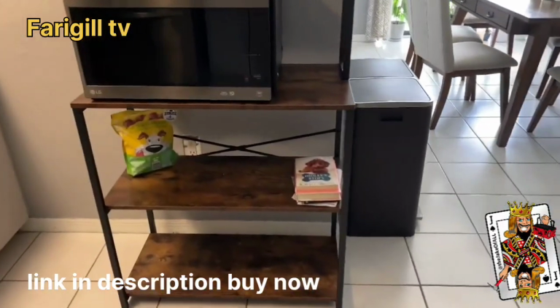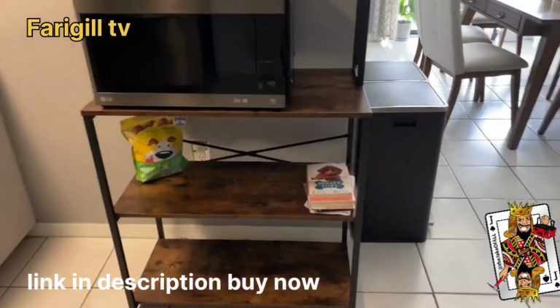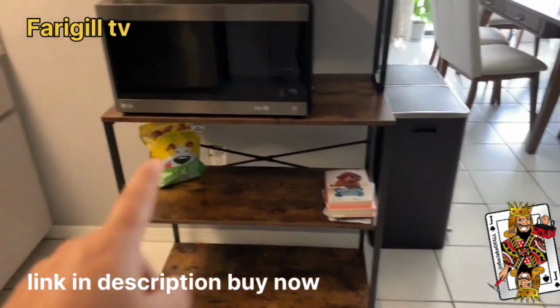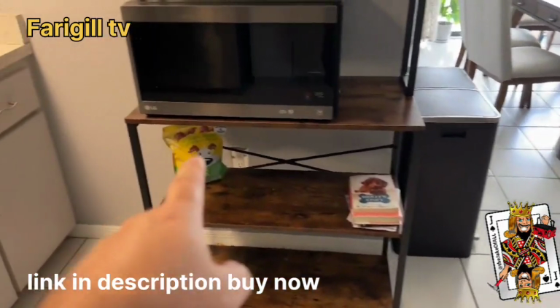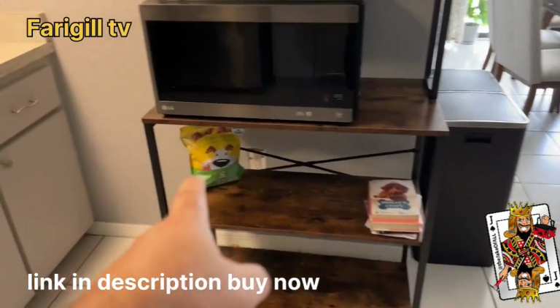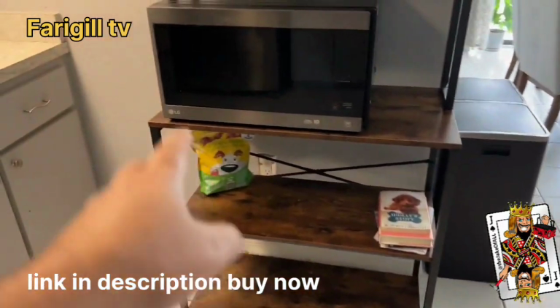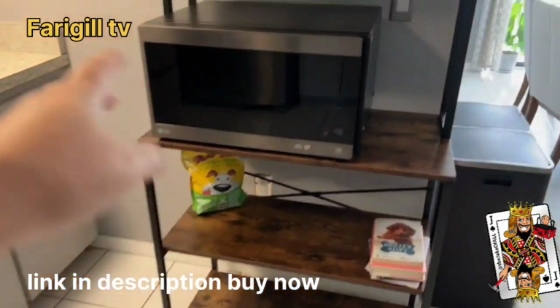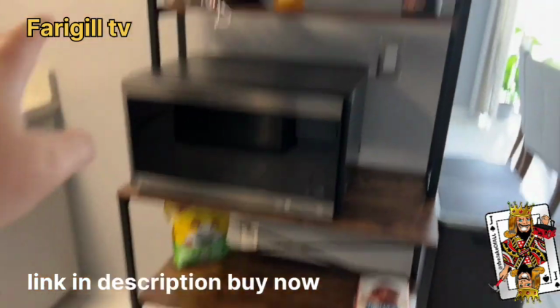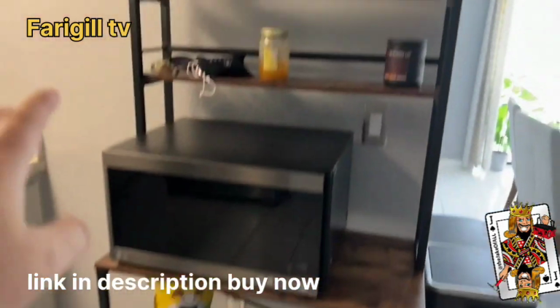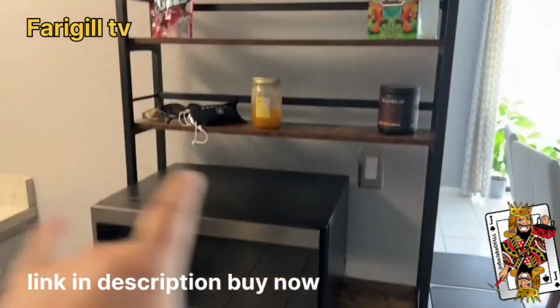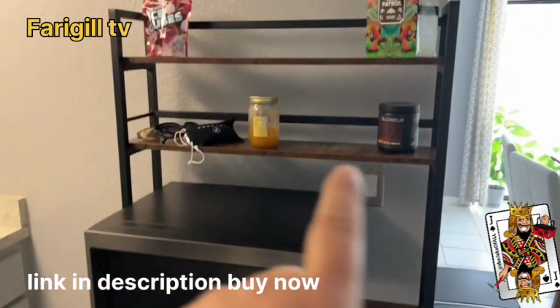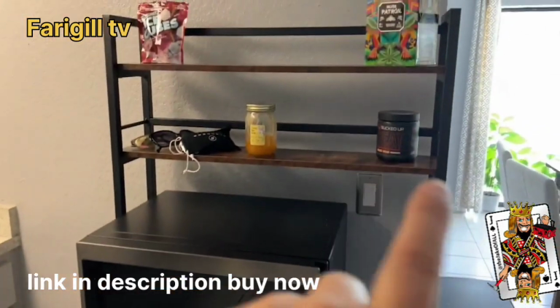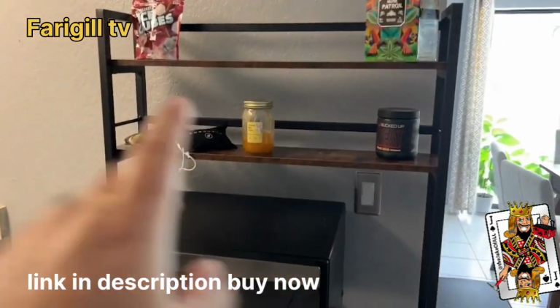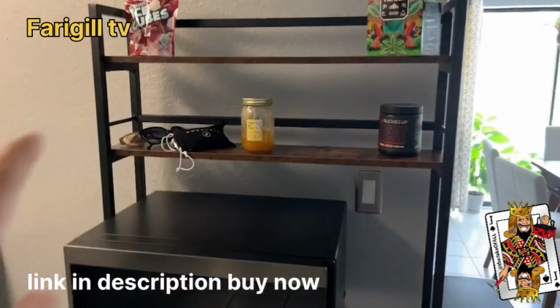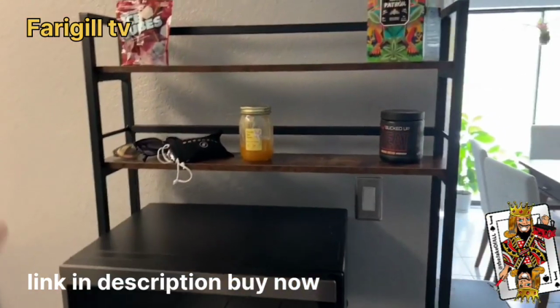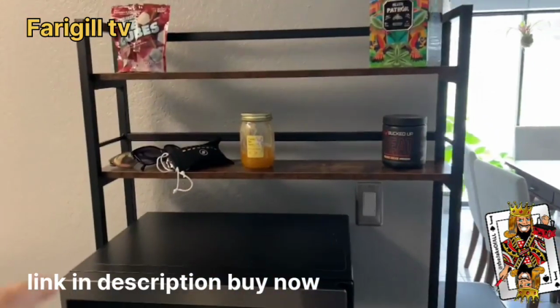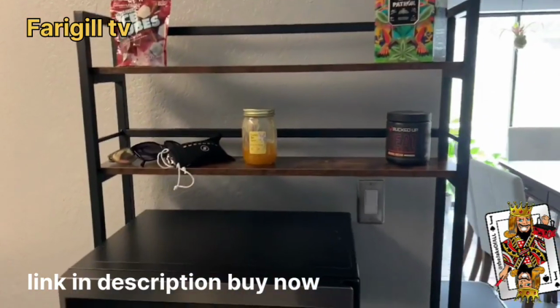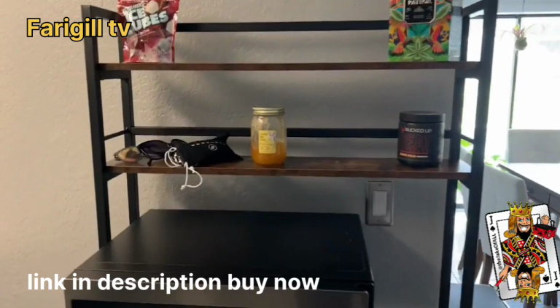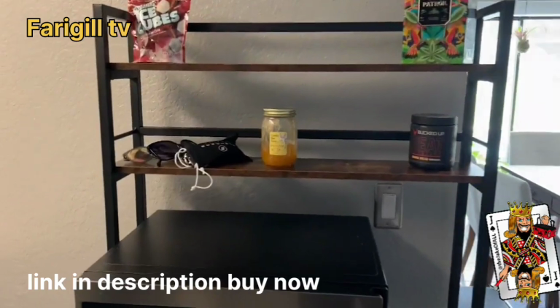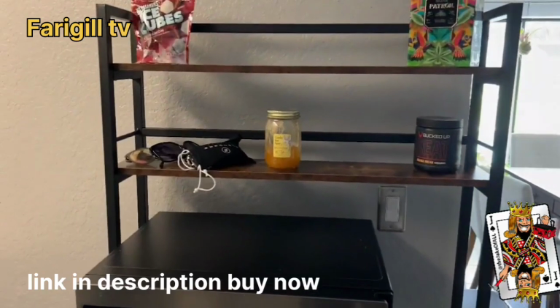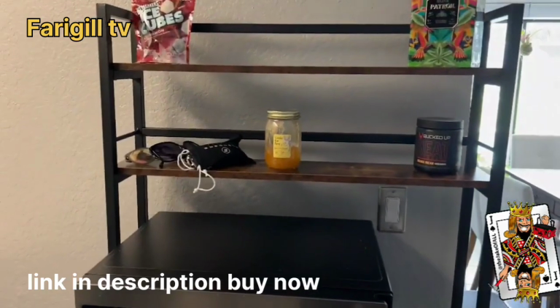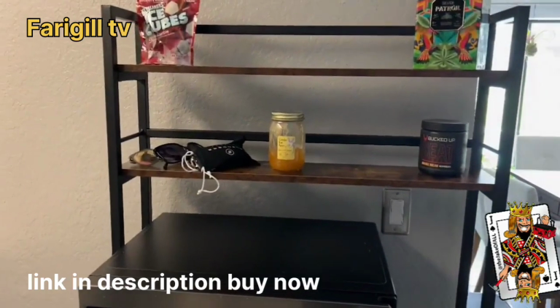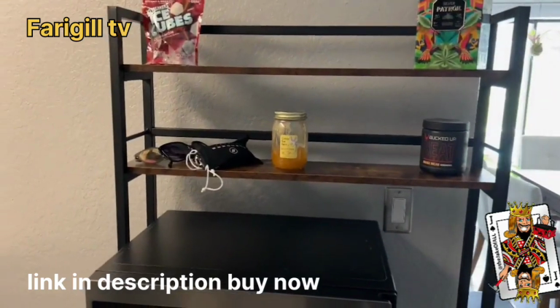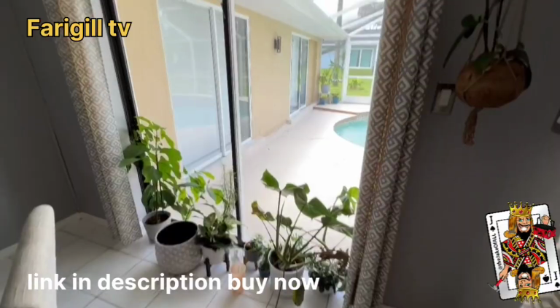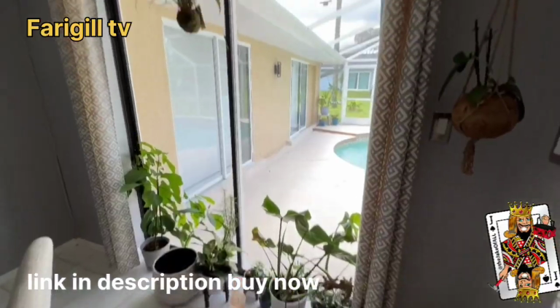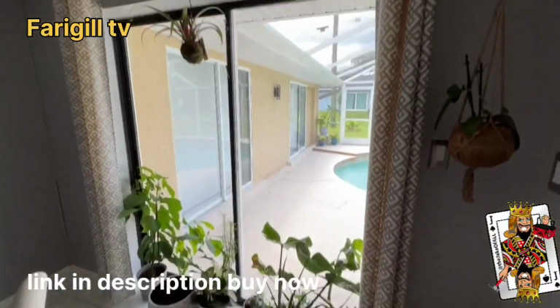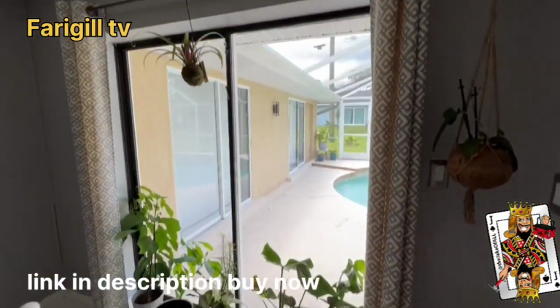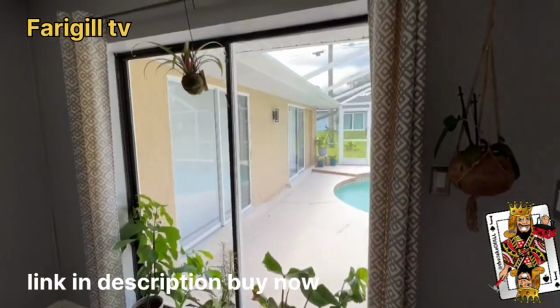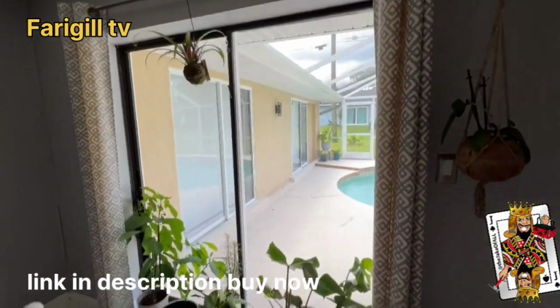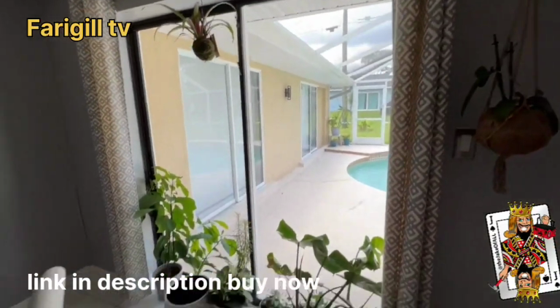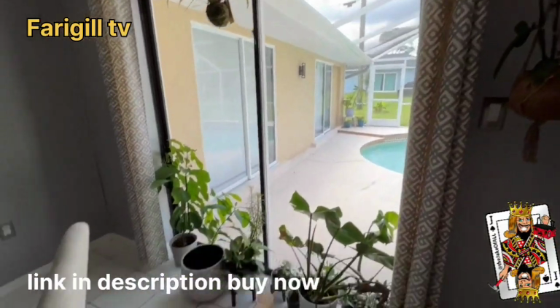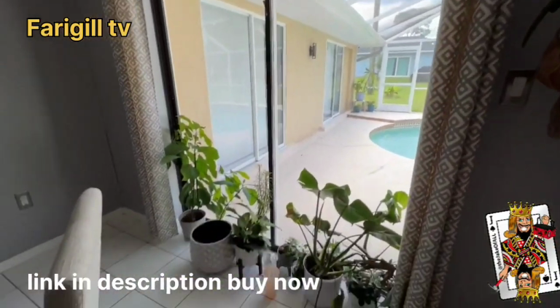Now the microwave is out of the way. Place for the books, dog treats, all the other good fun stuff.